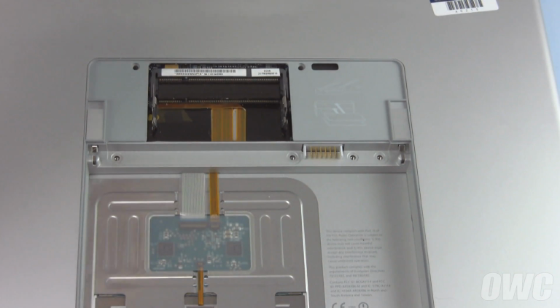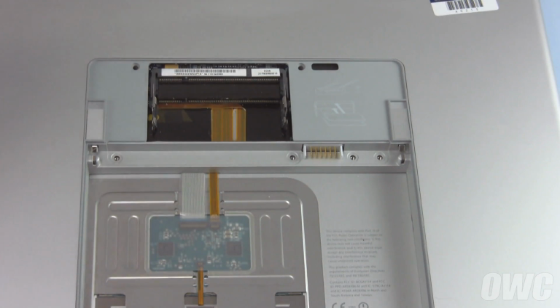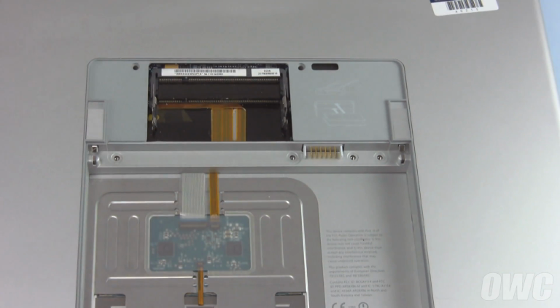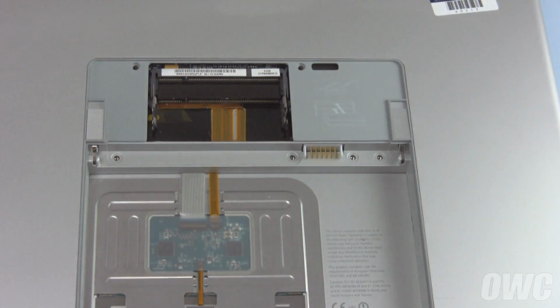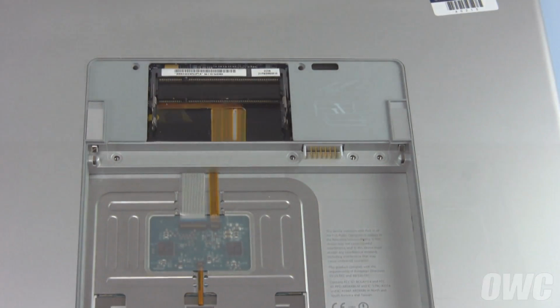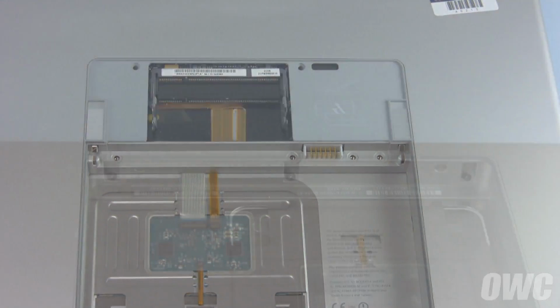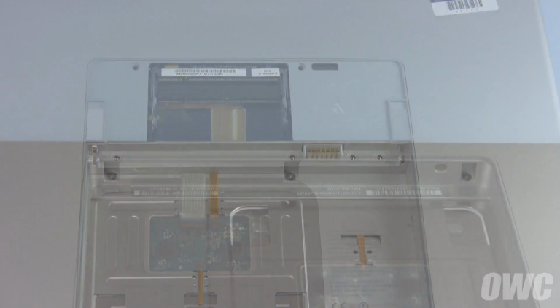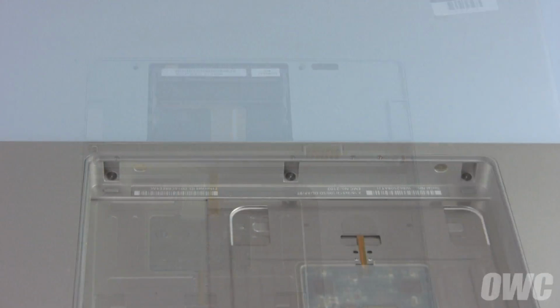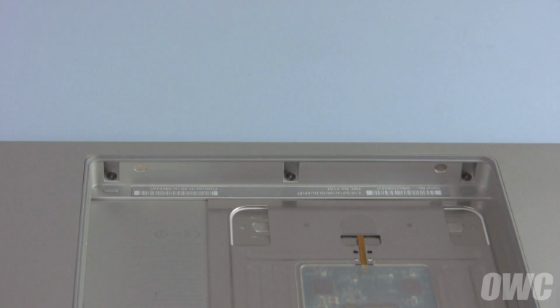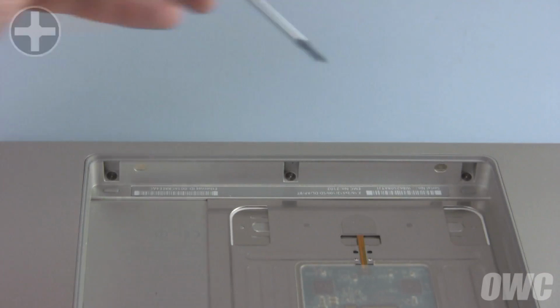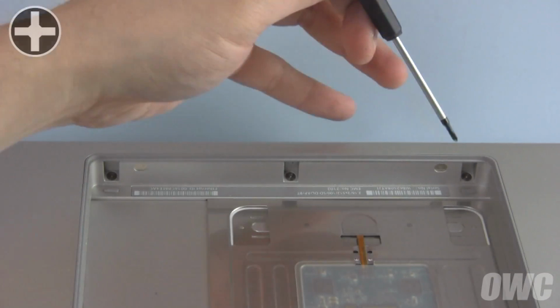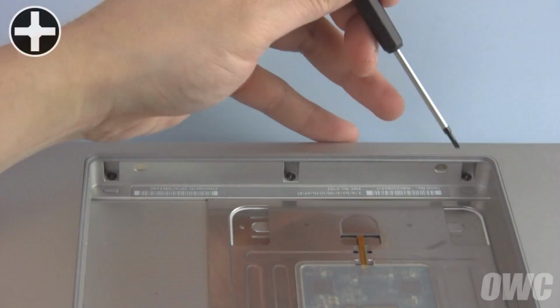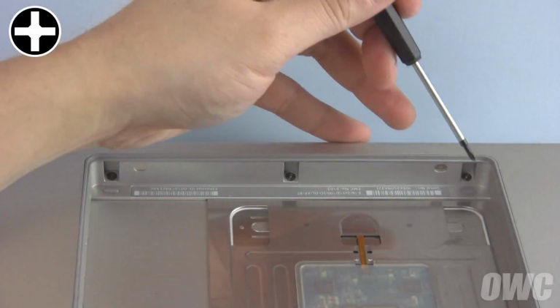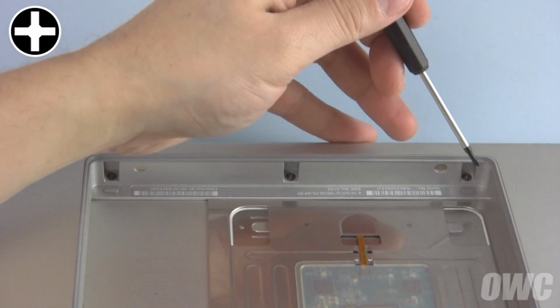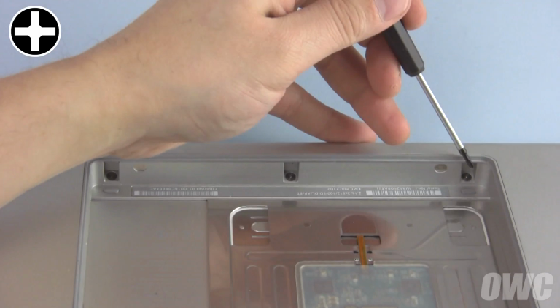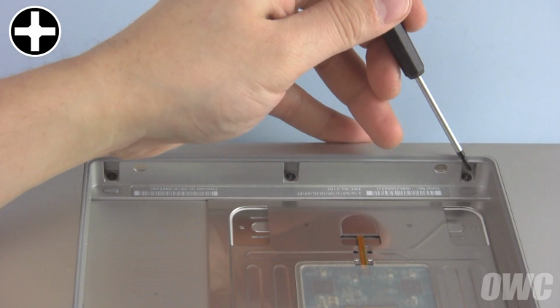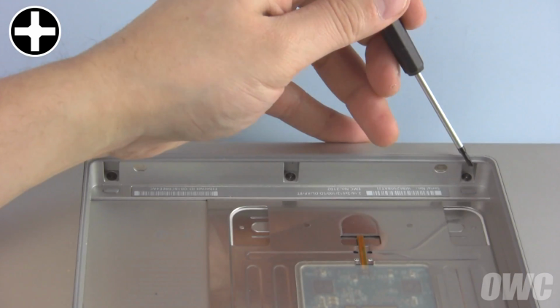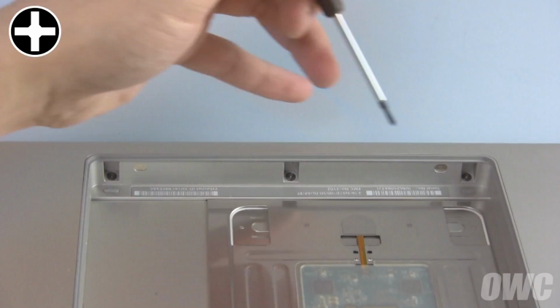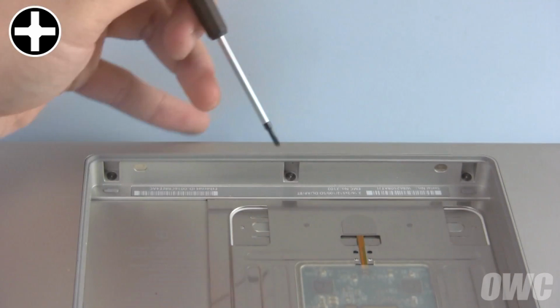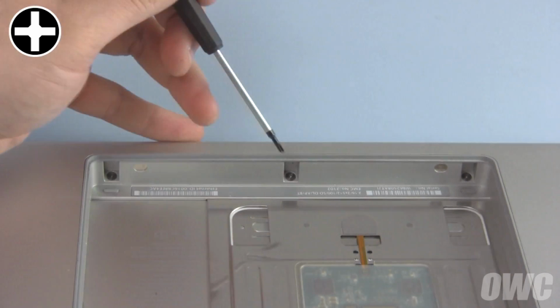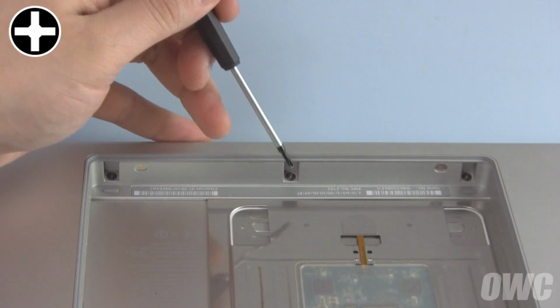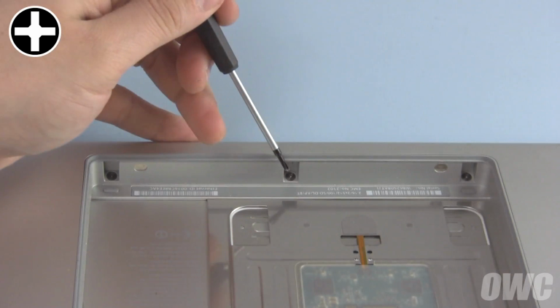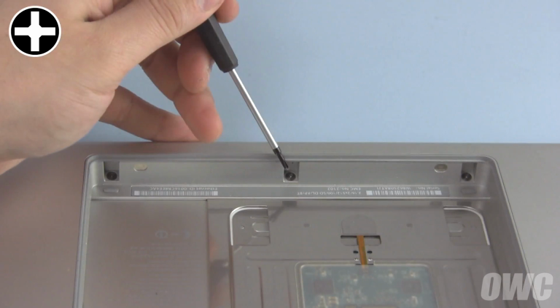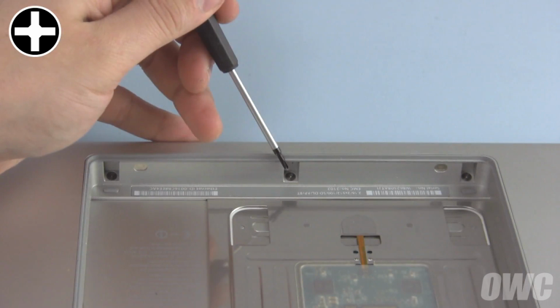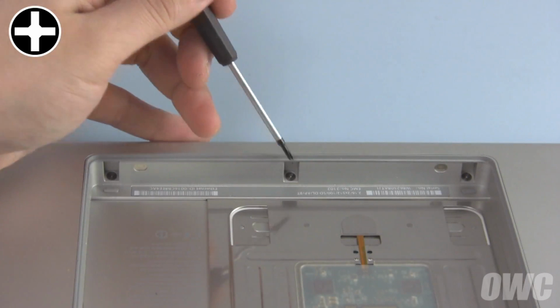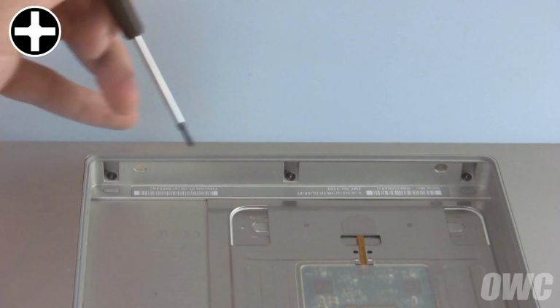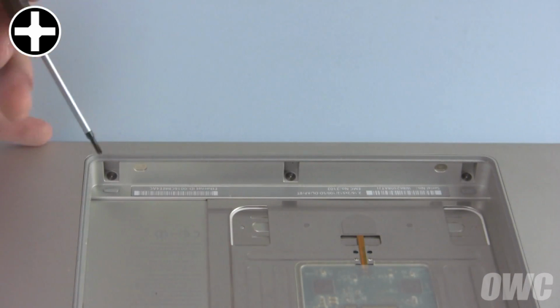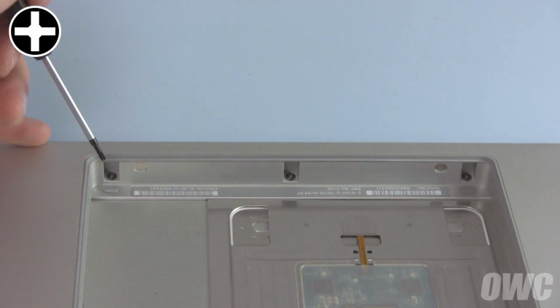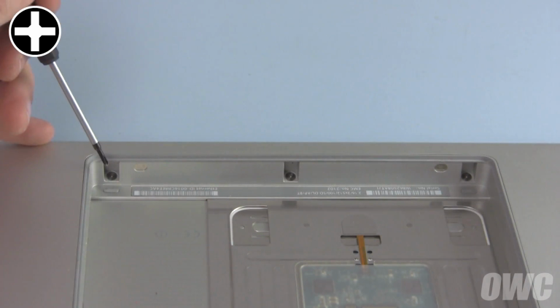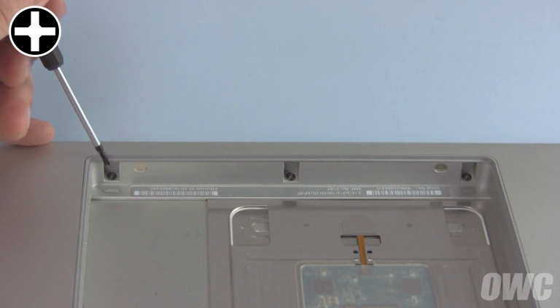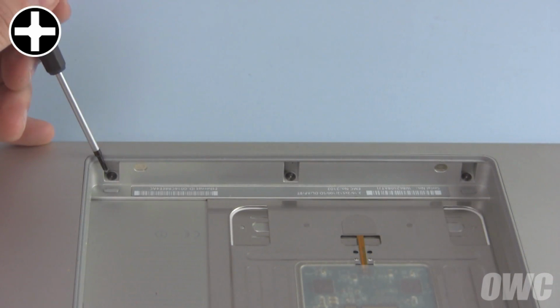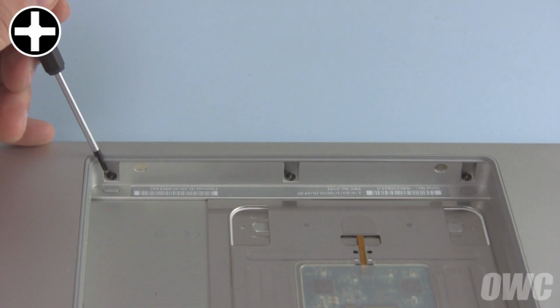Finally, turn your MacBook Pro around and remove these three Phillips screws inside the battery bay.